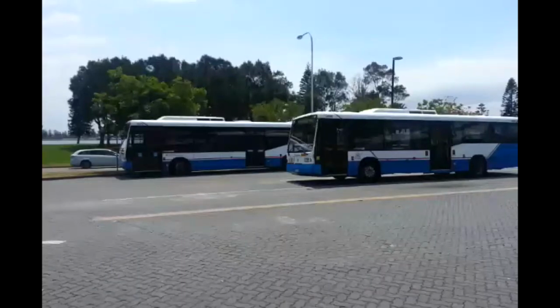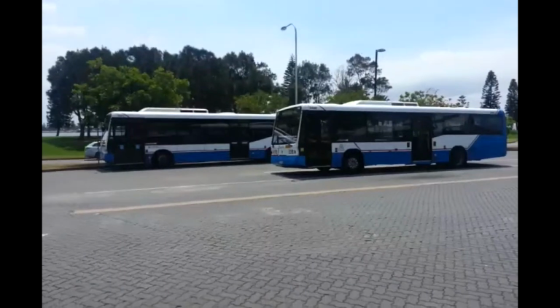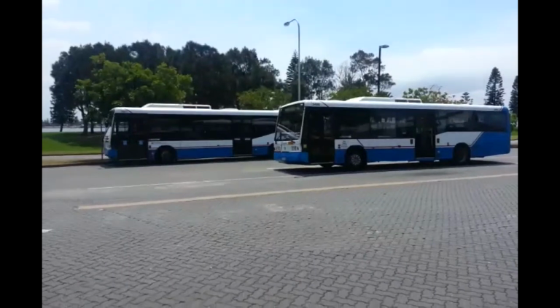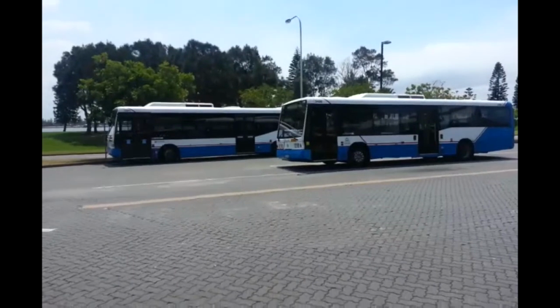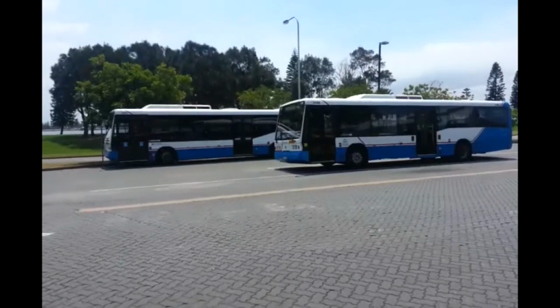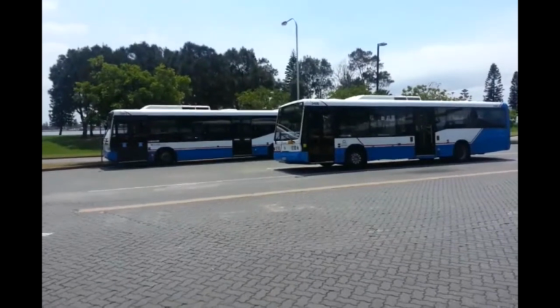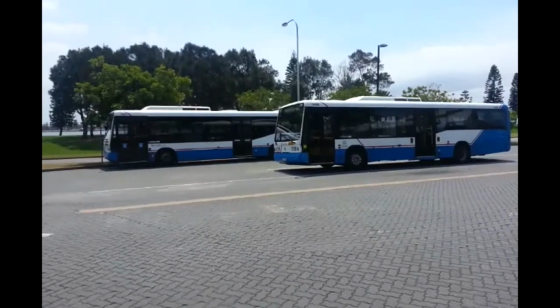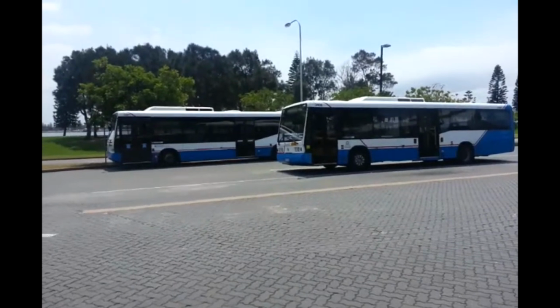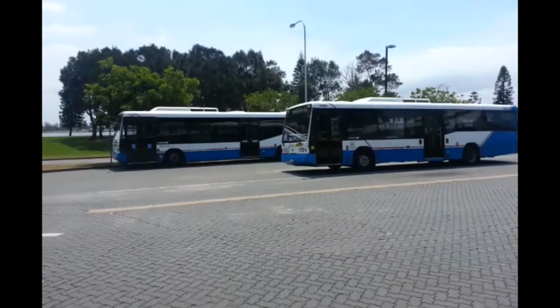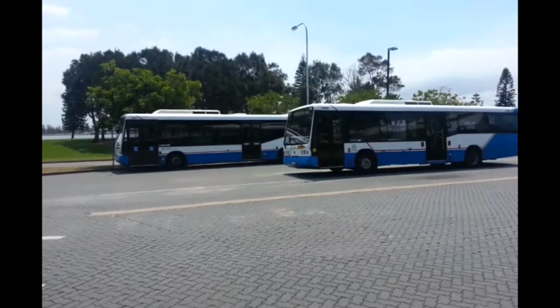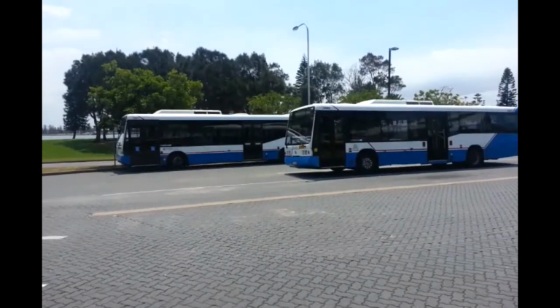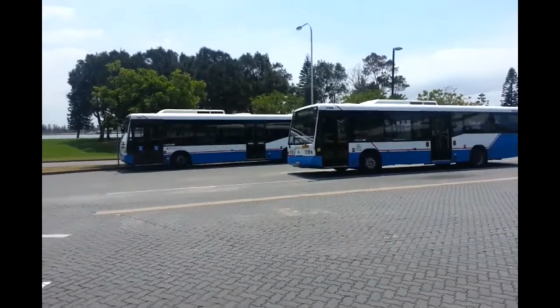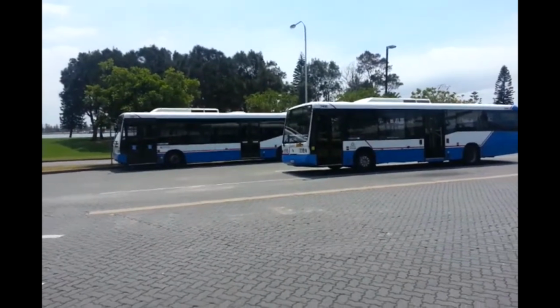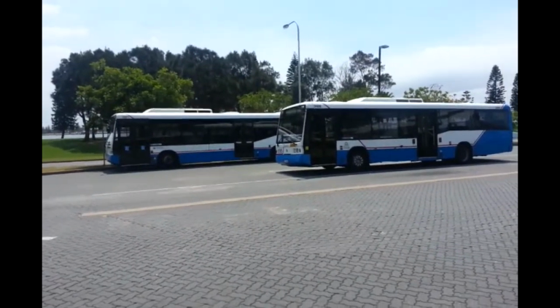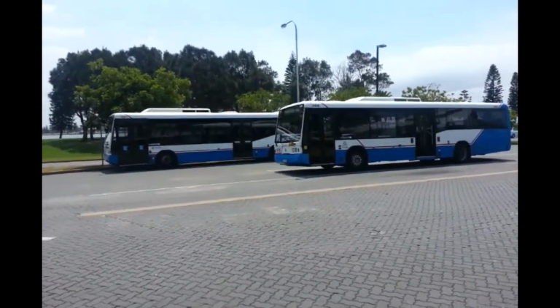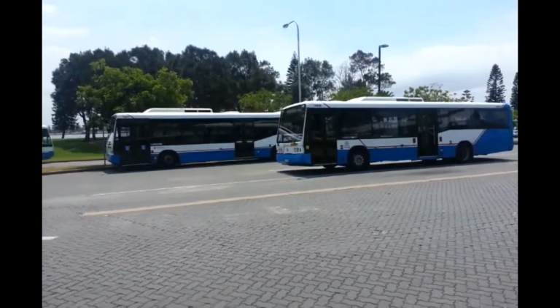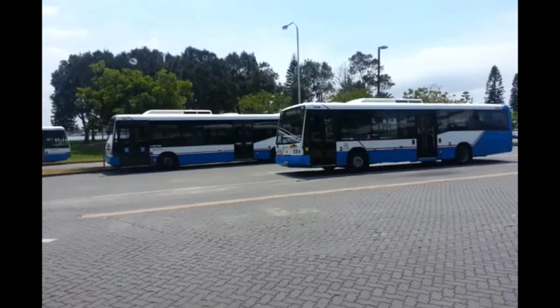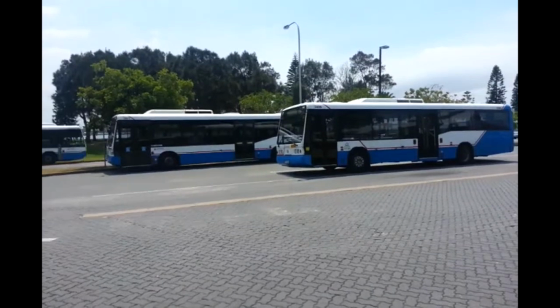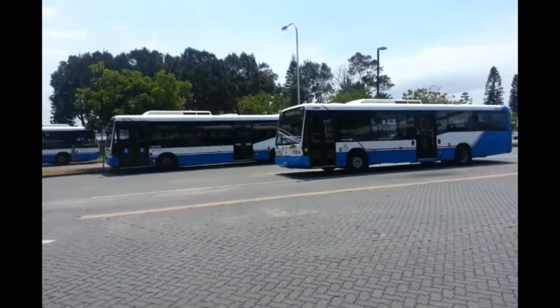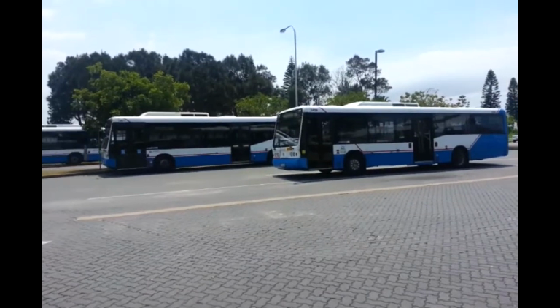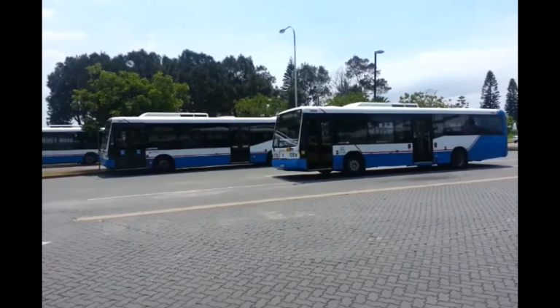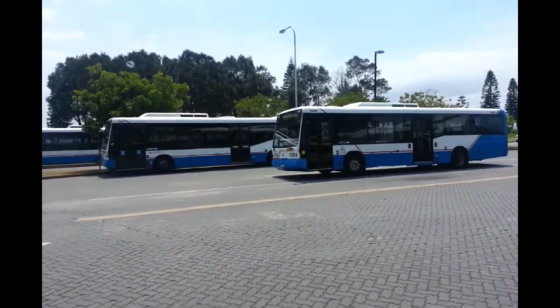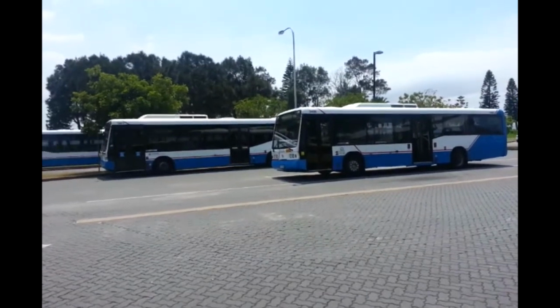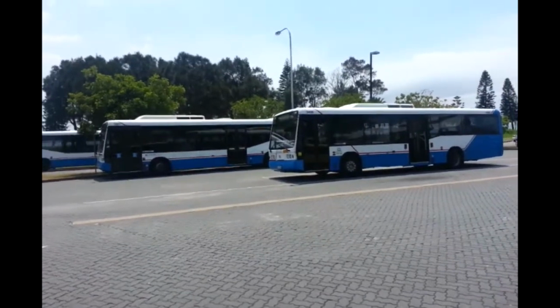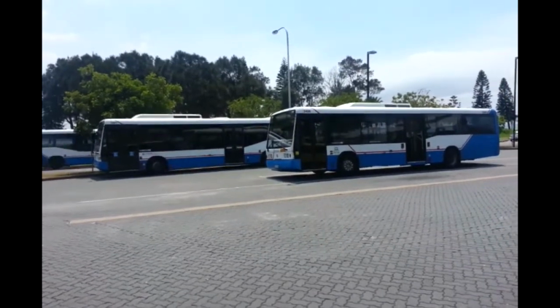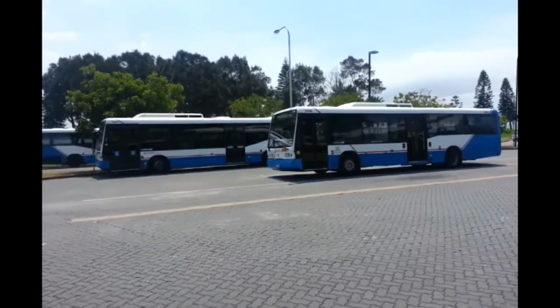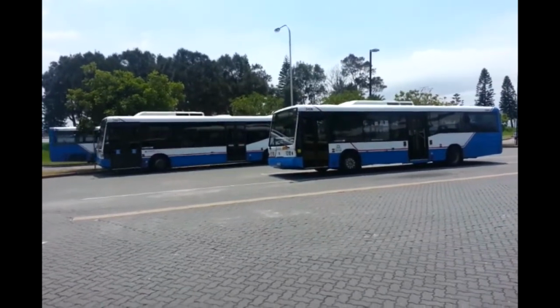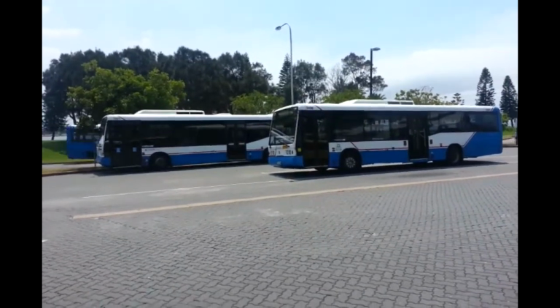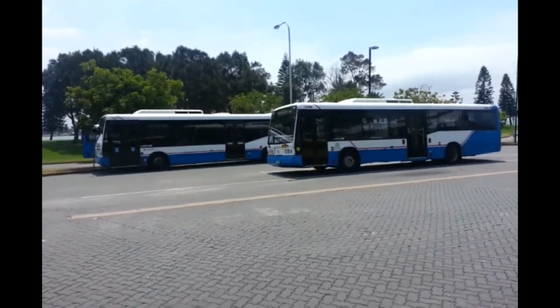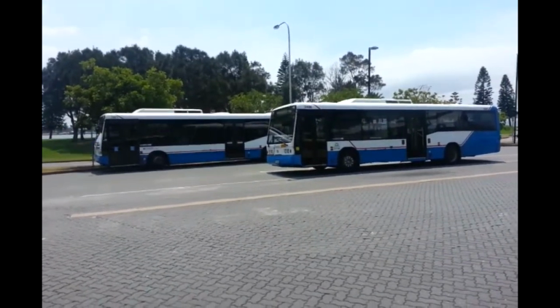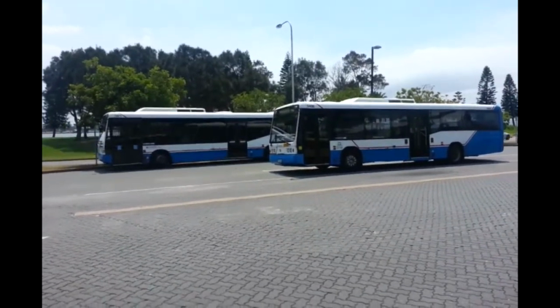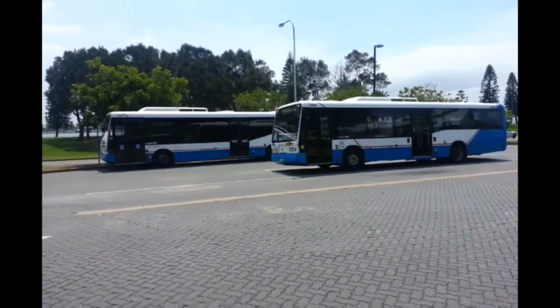Hello and welcome to the Transport for New South Wales Vlogs channel. Here at Newcastle just doing a quick bus vlog.